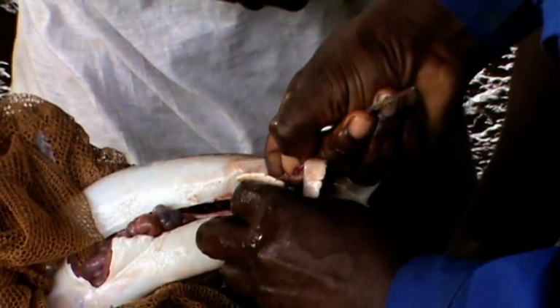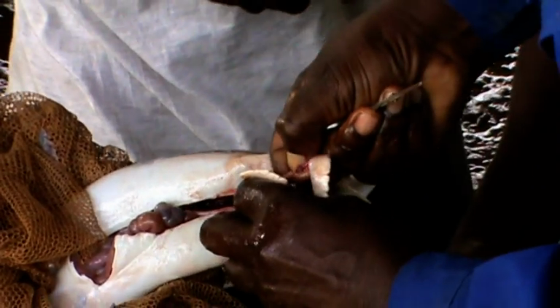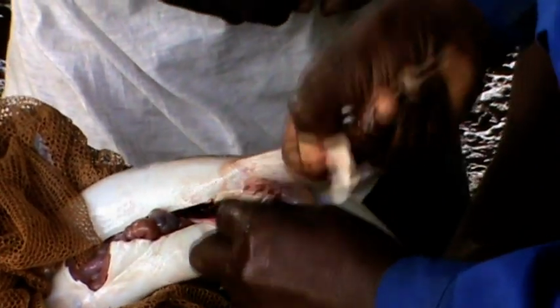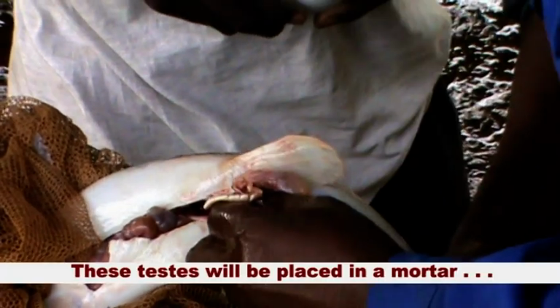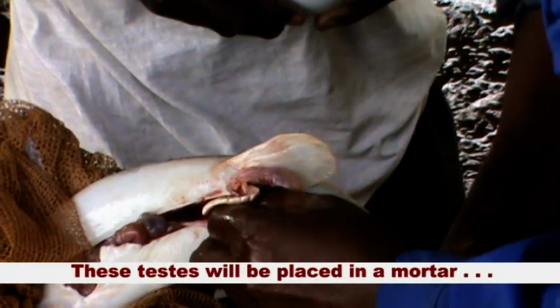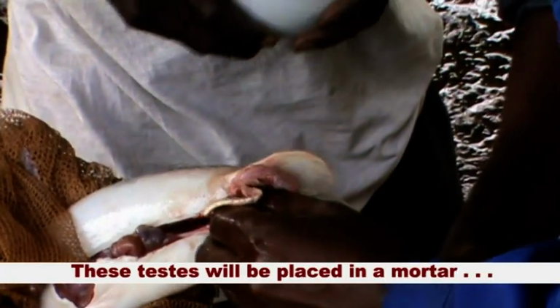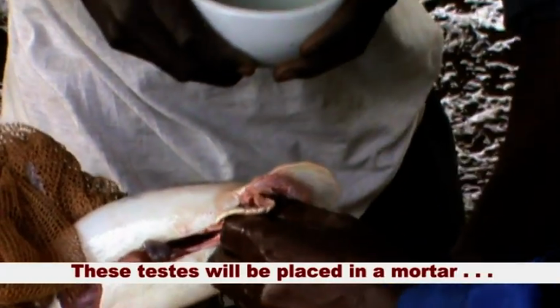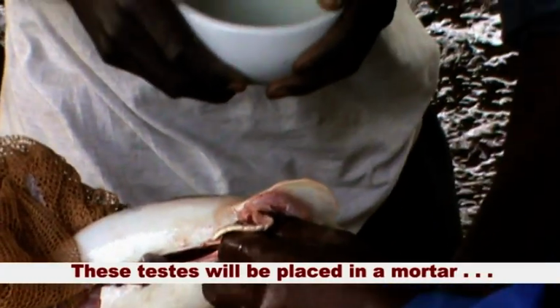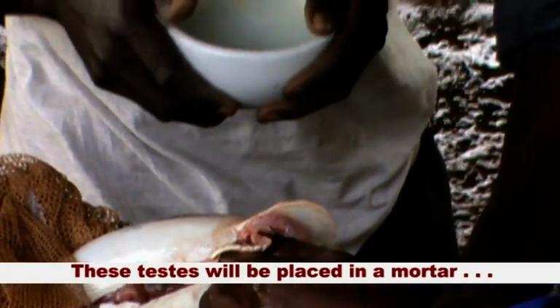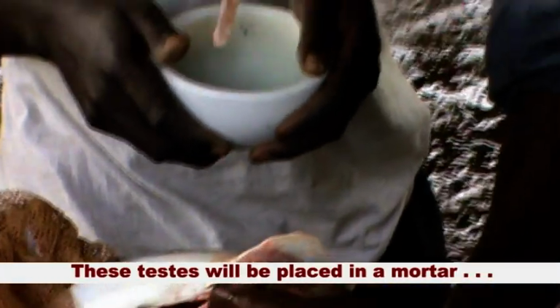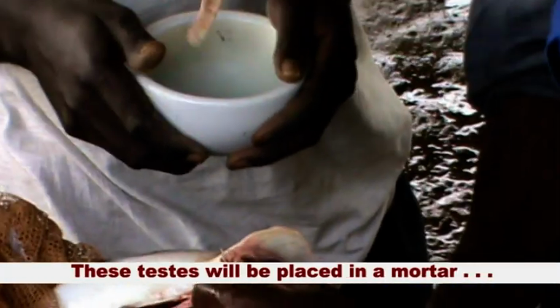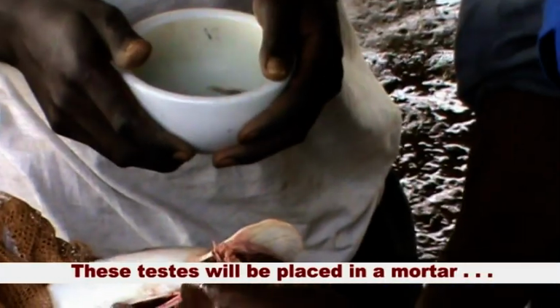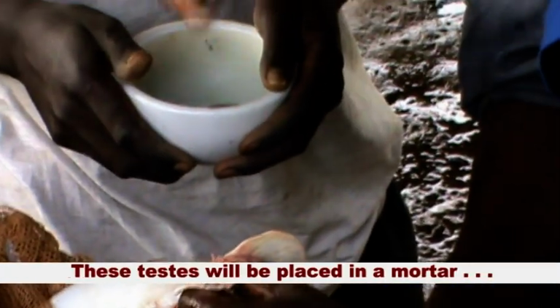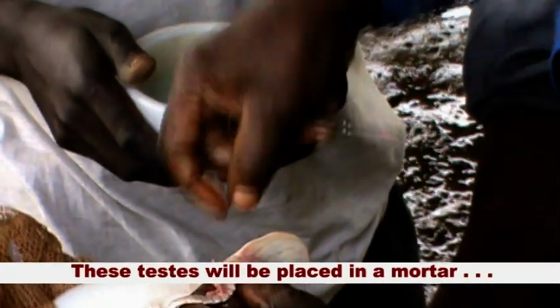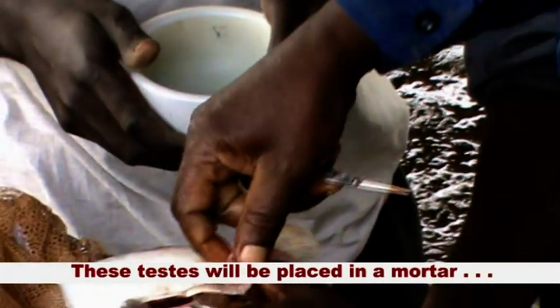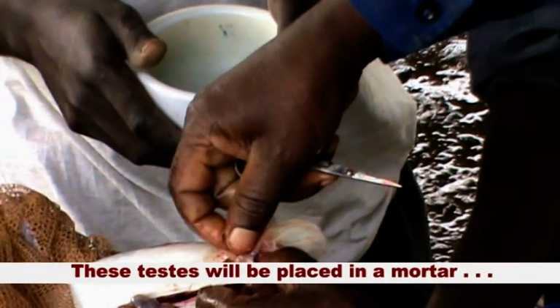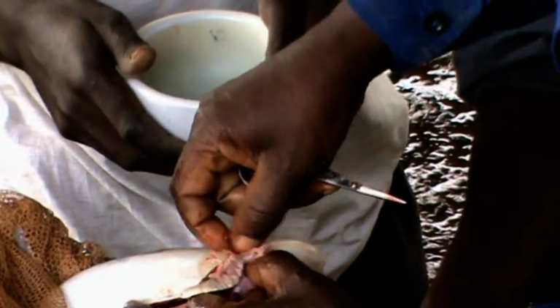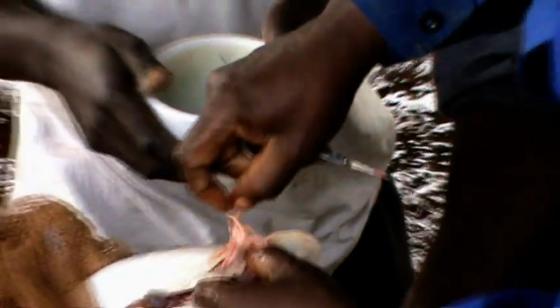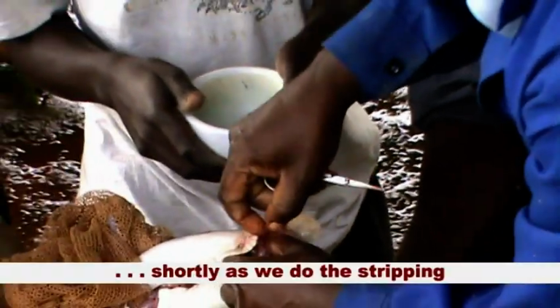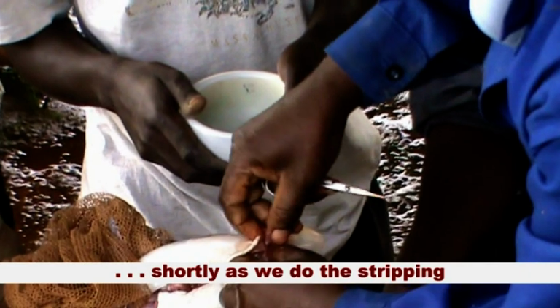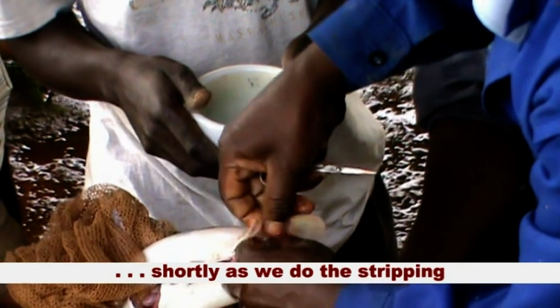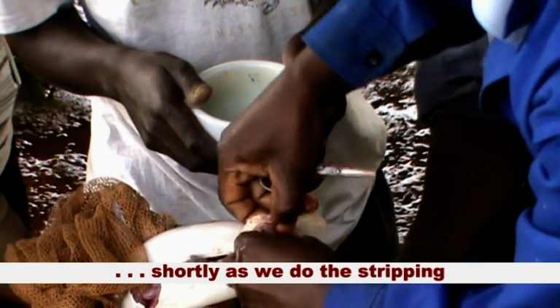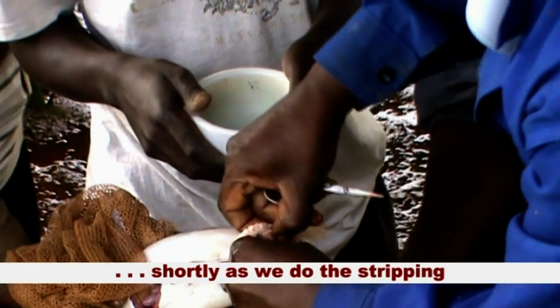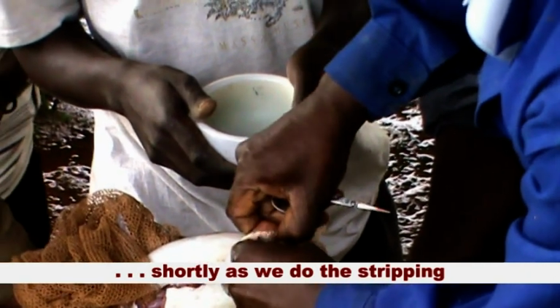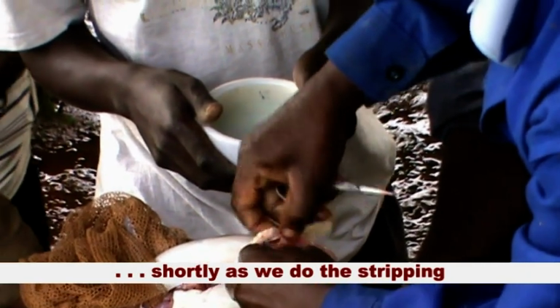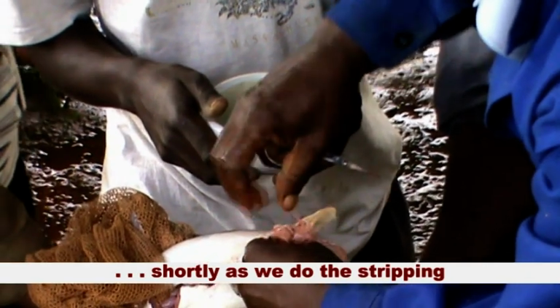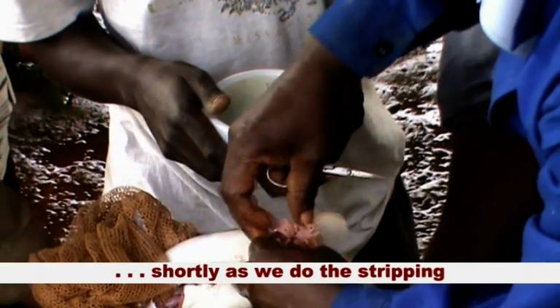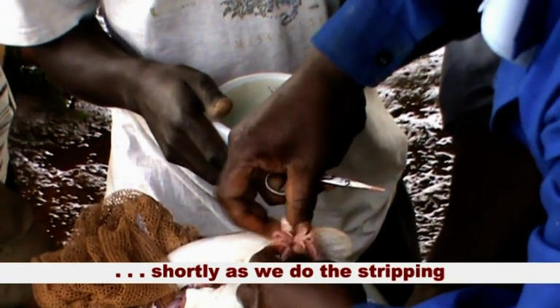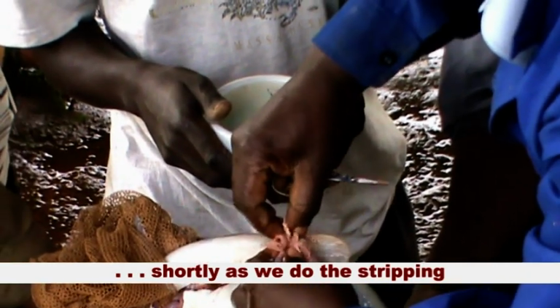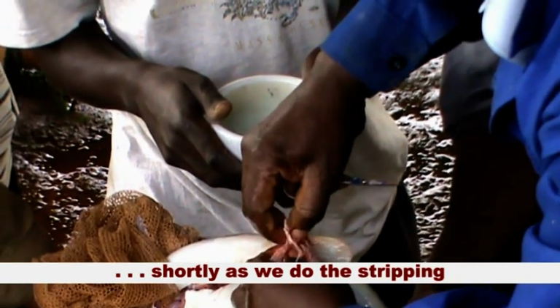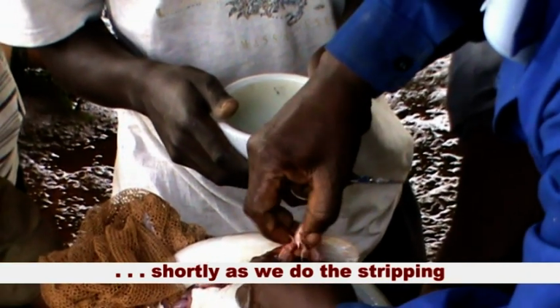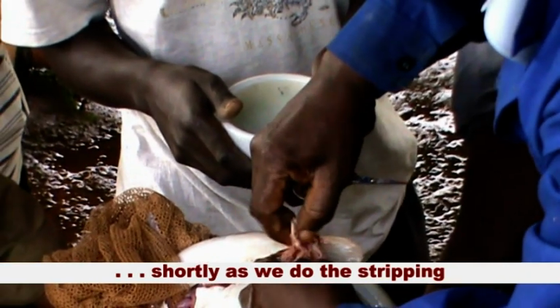These testes will be placed in a mortar shortly as we do the stripping.